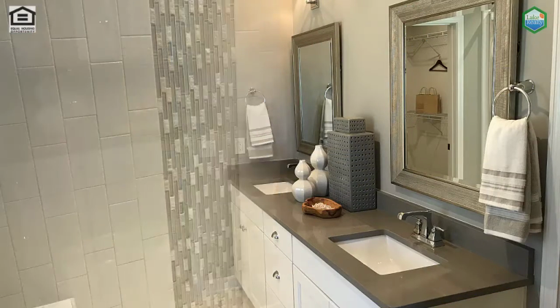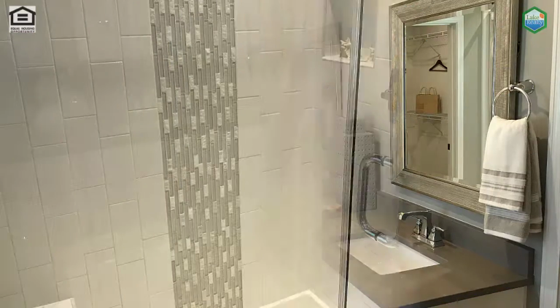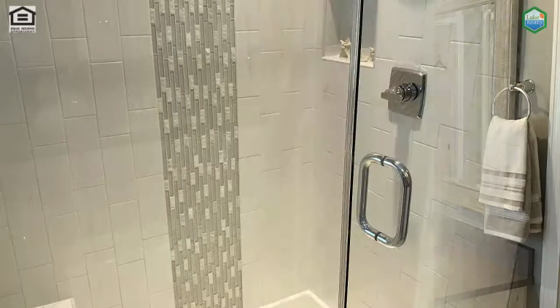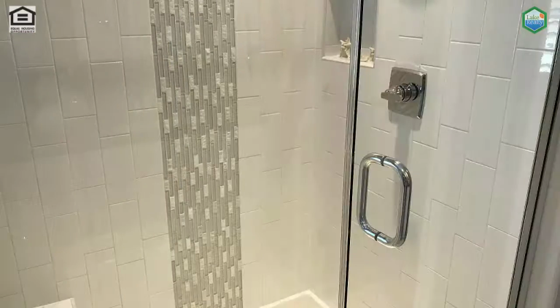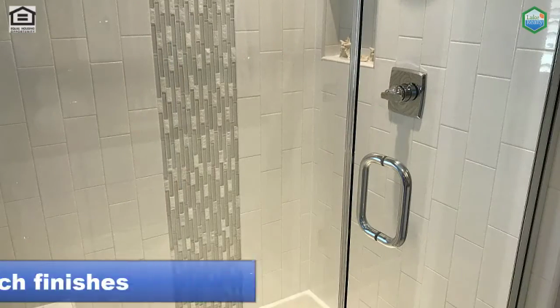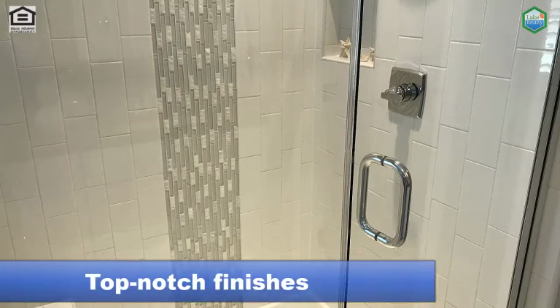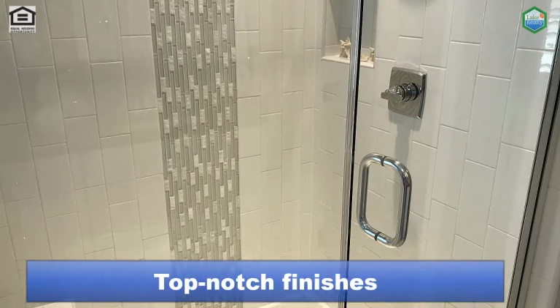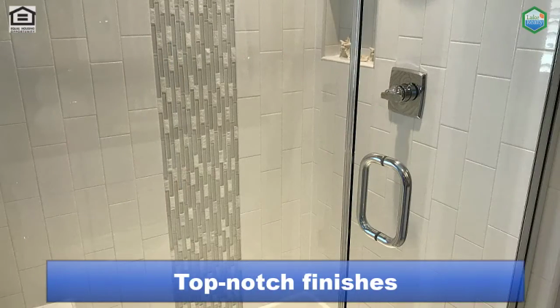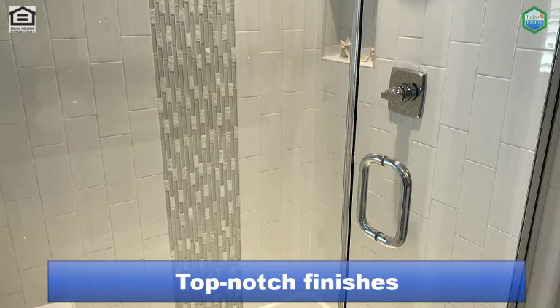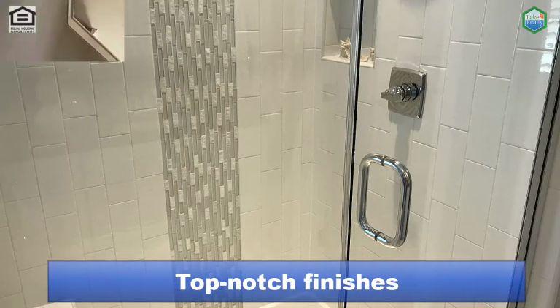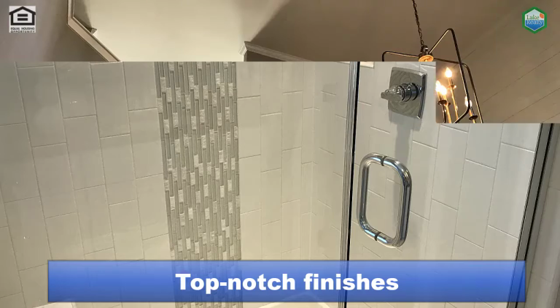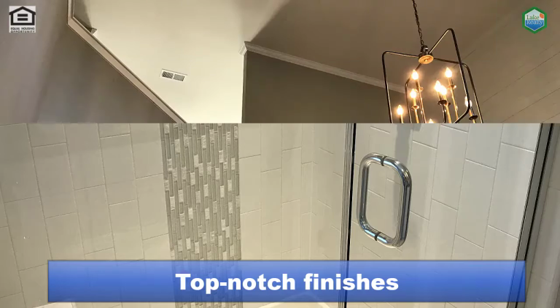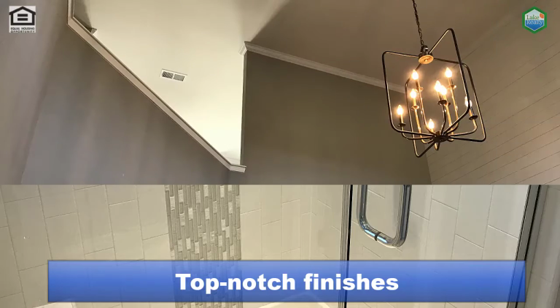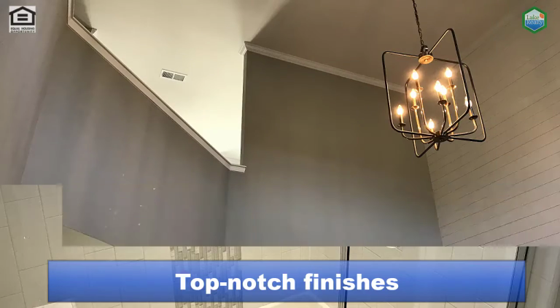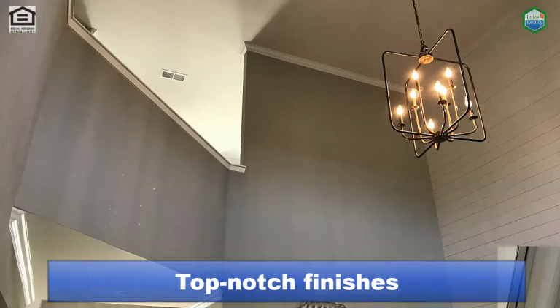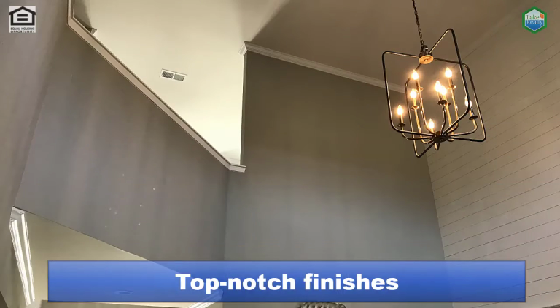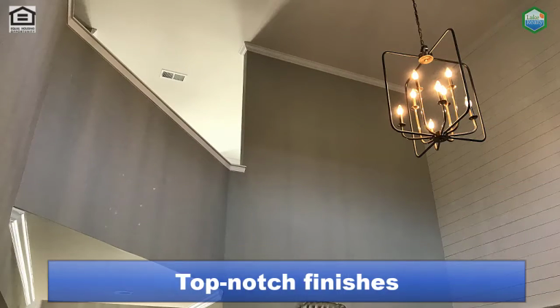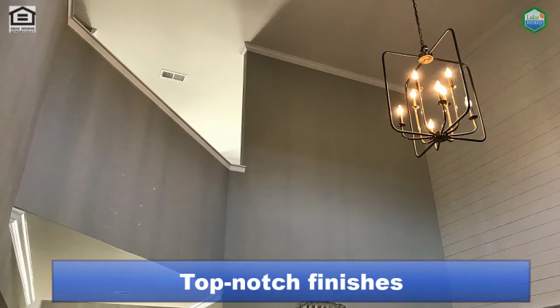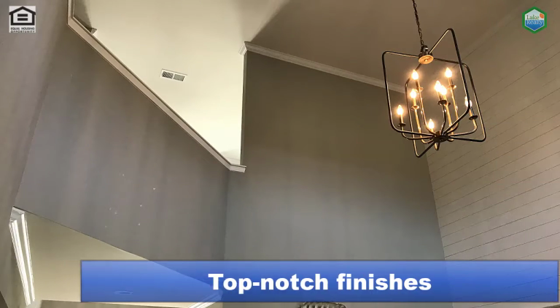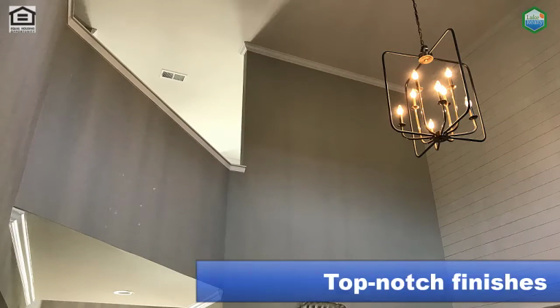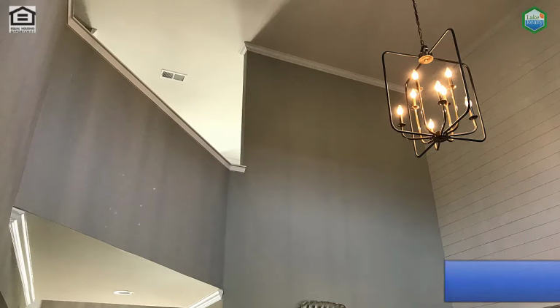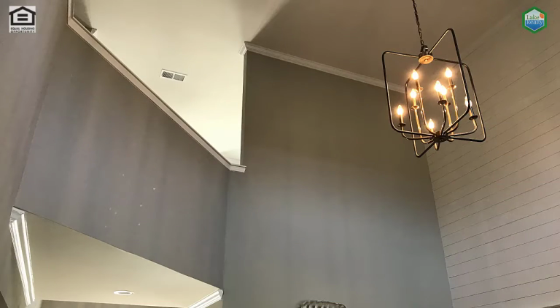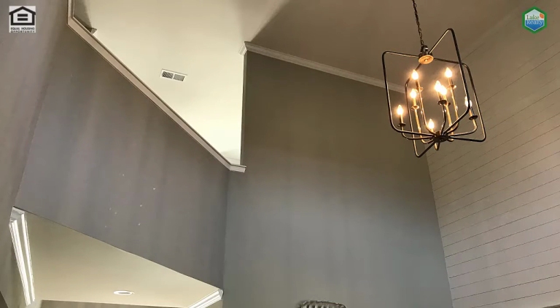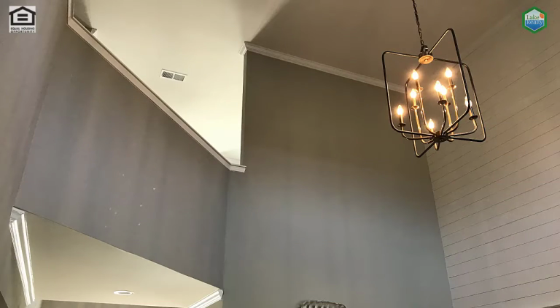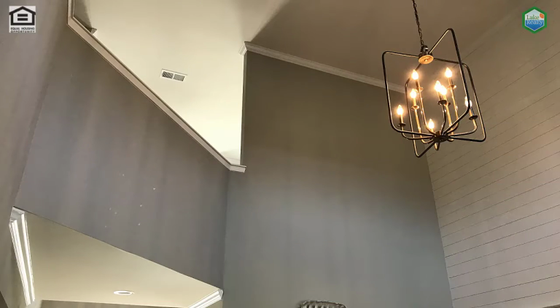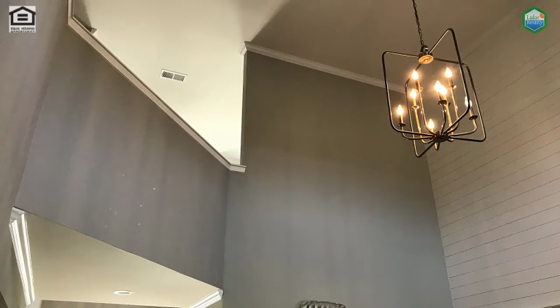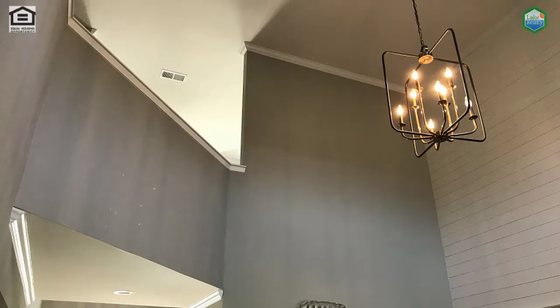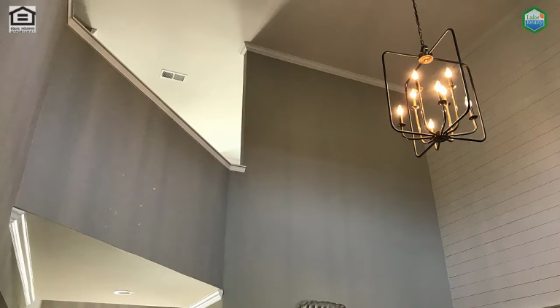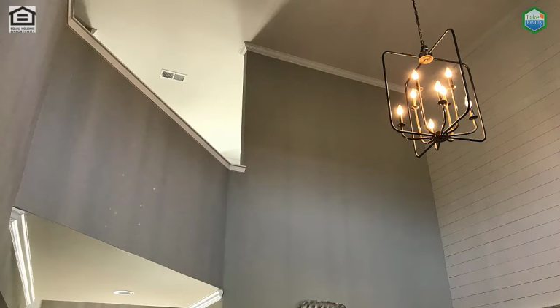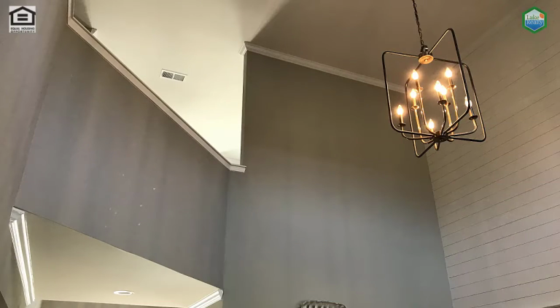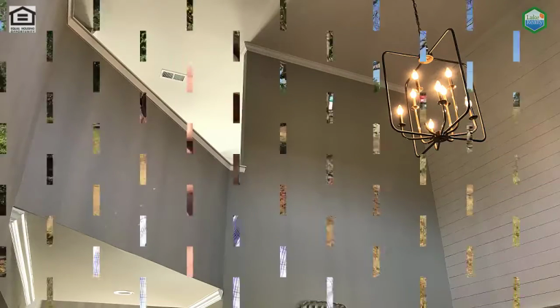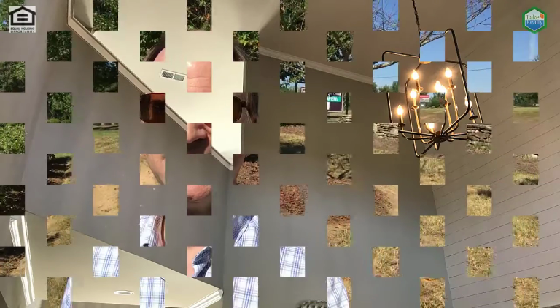Homes are well-appointed. This Newport model has a soaring two-story great room.